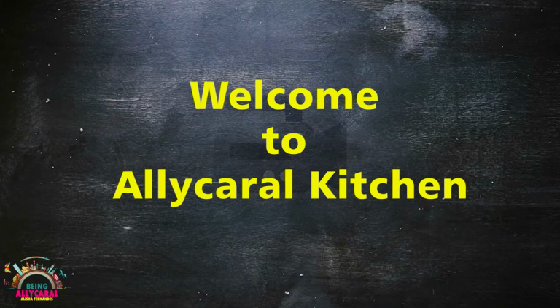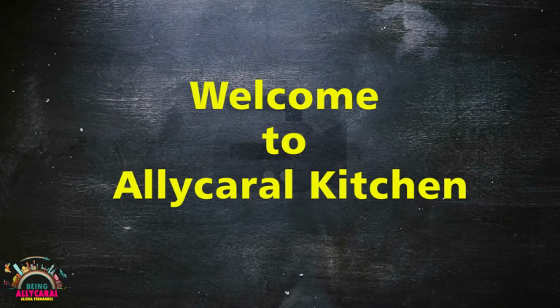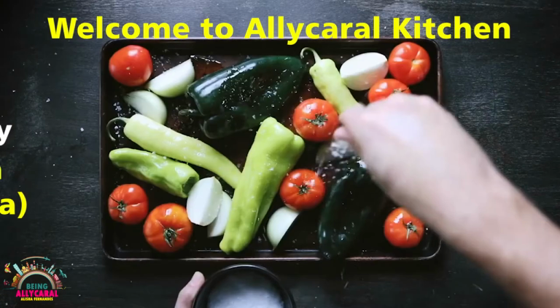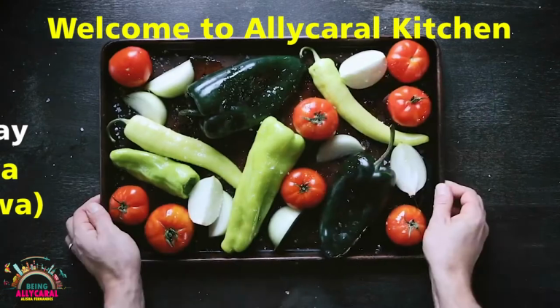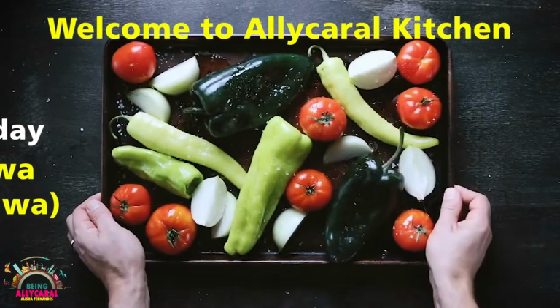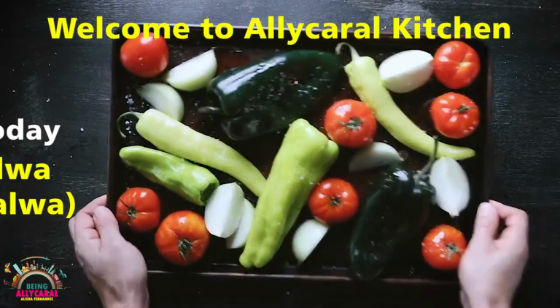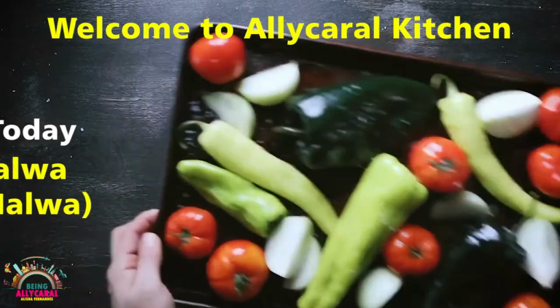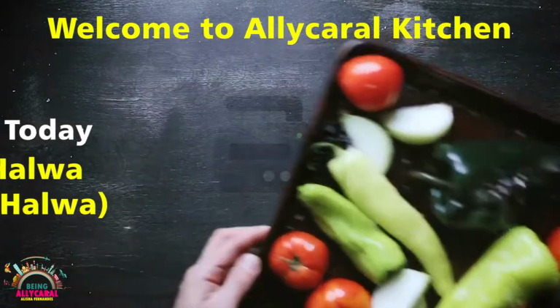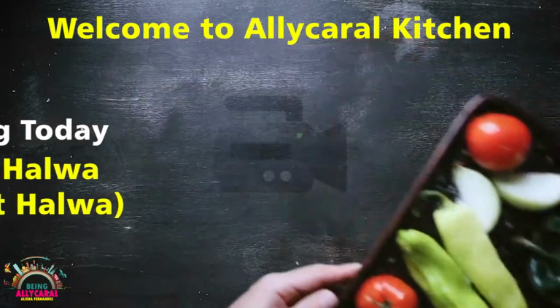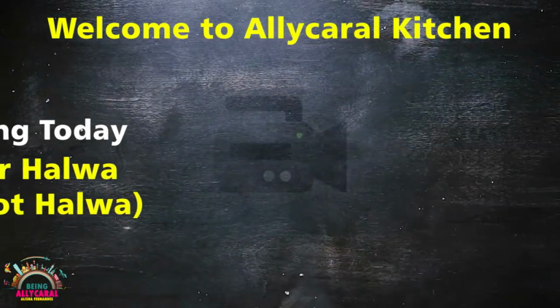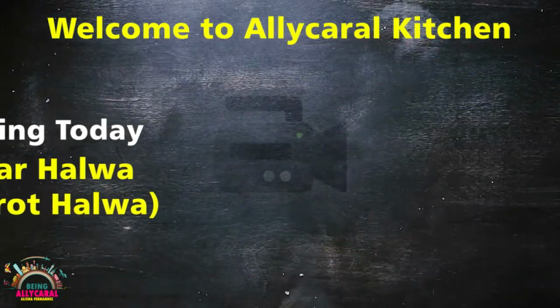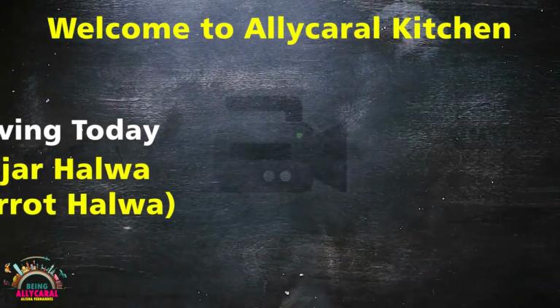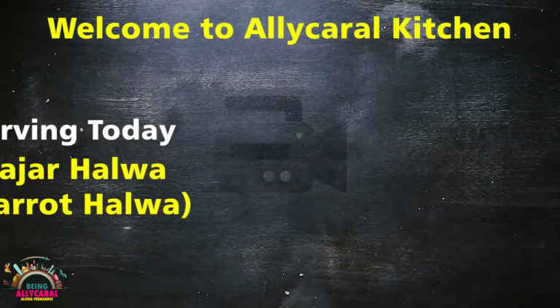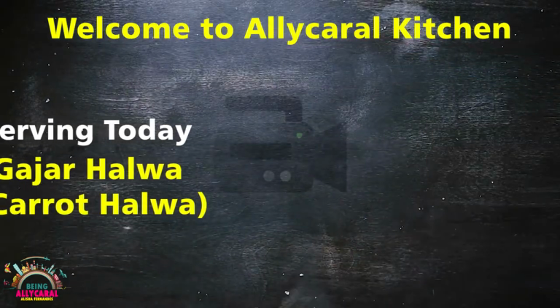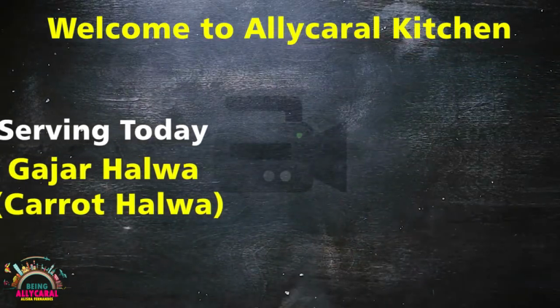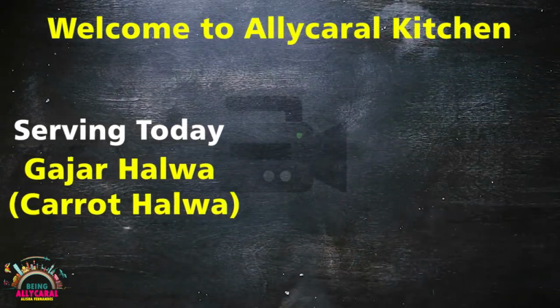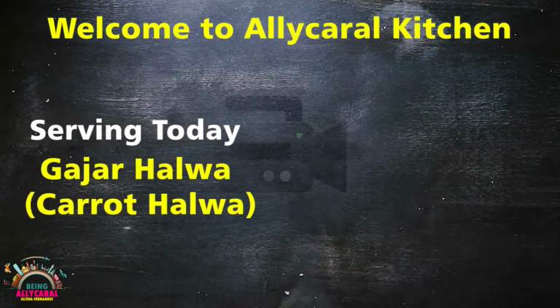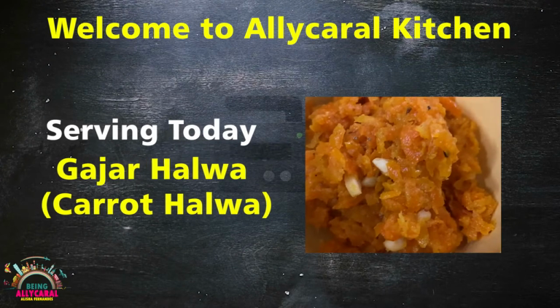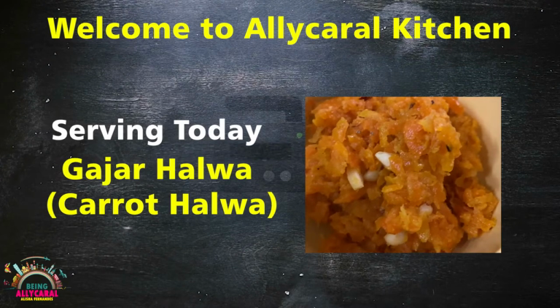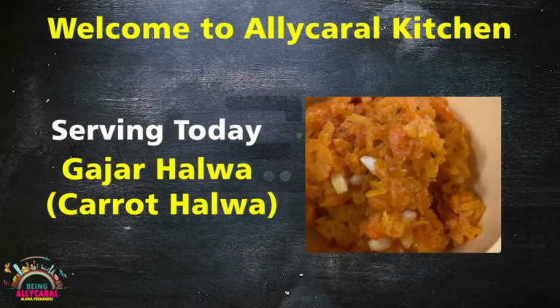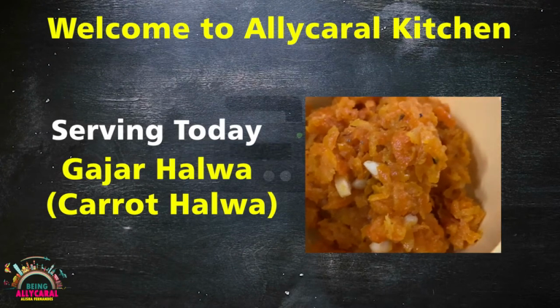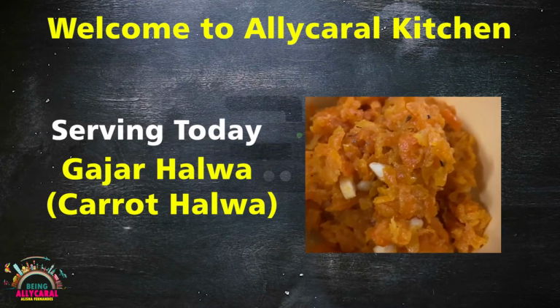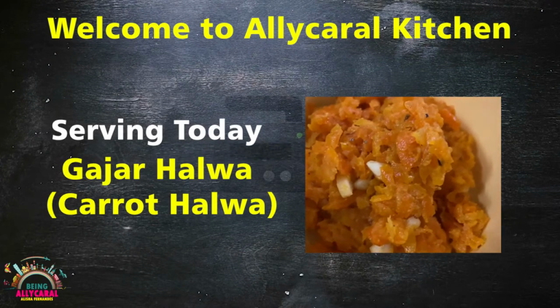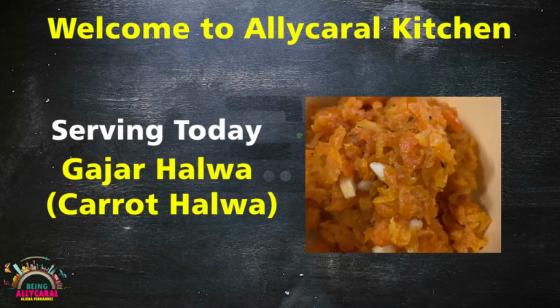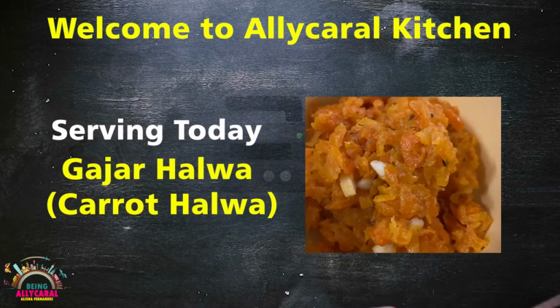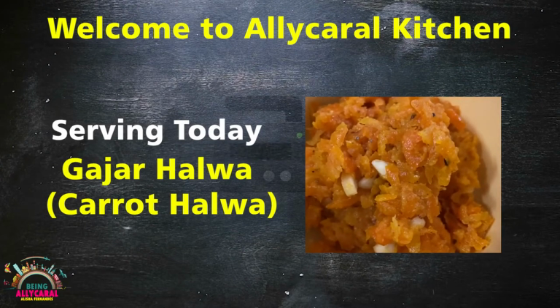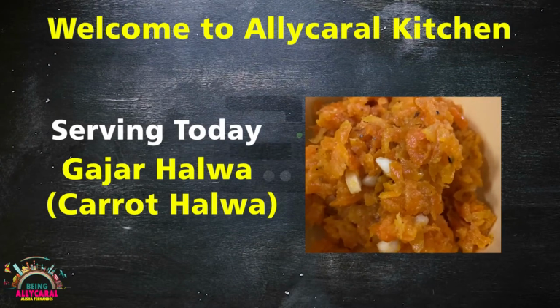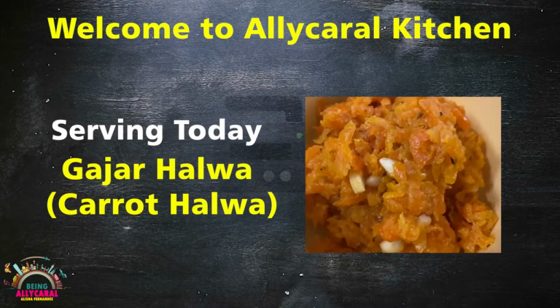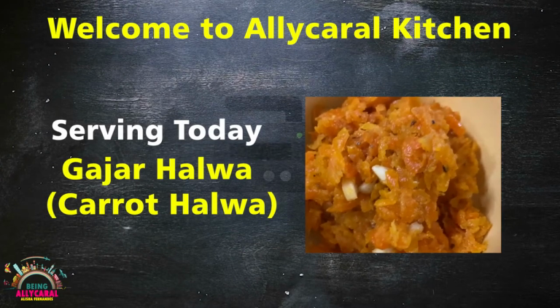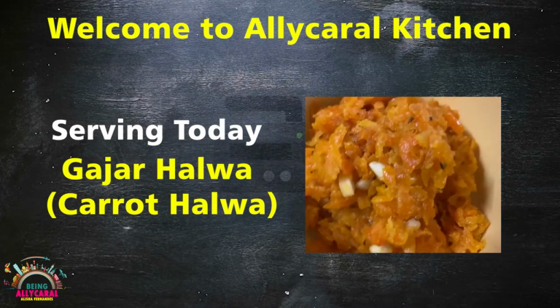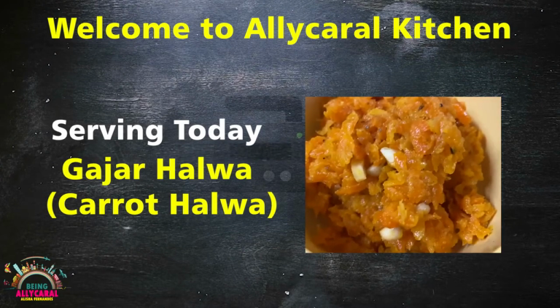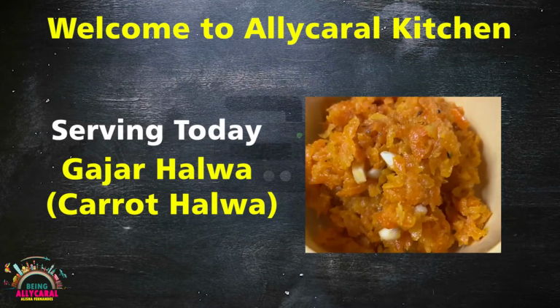Today we are serving in the Ali Carol kitchen Gajar ka Halwa, which is also known as Carrot Halwa.